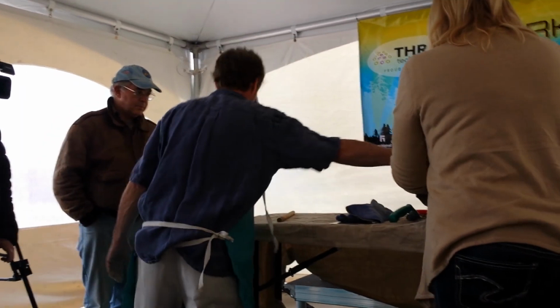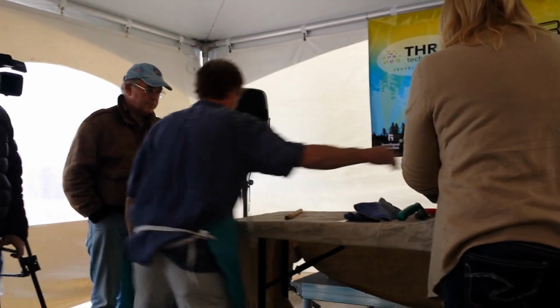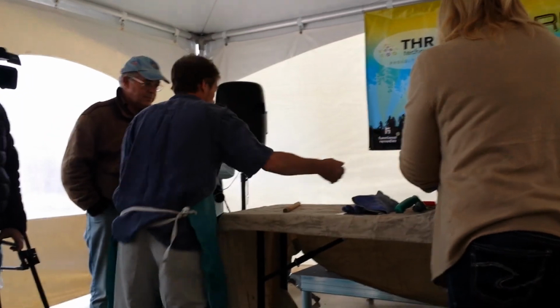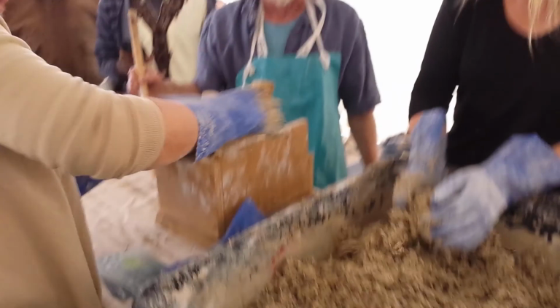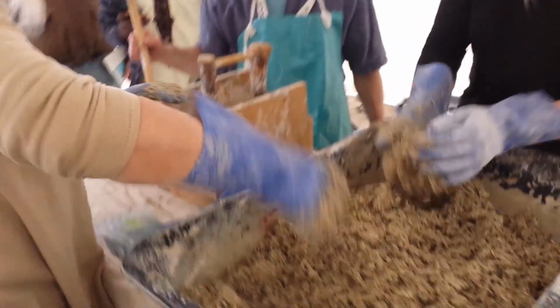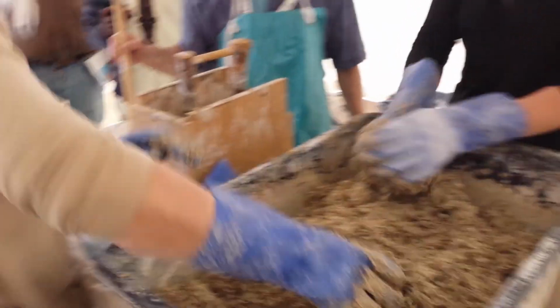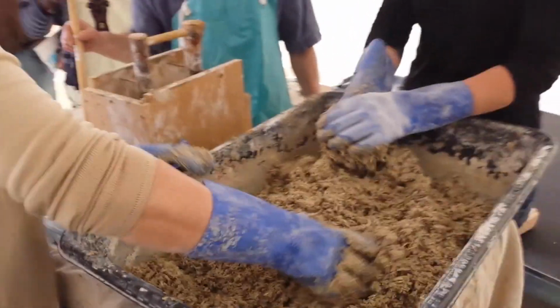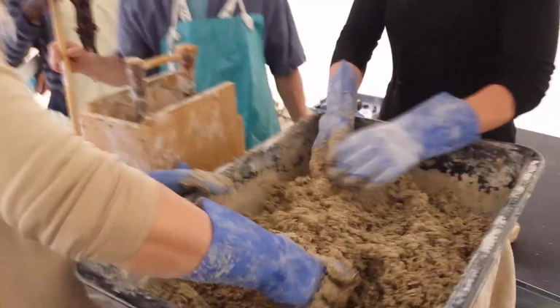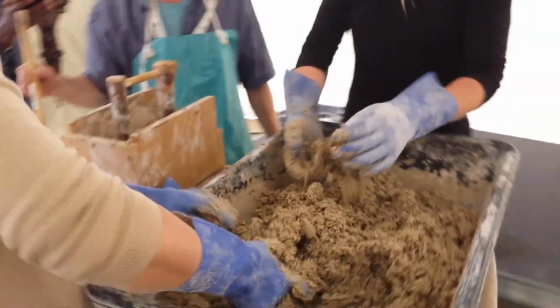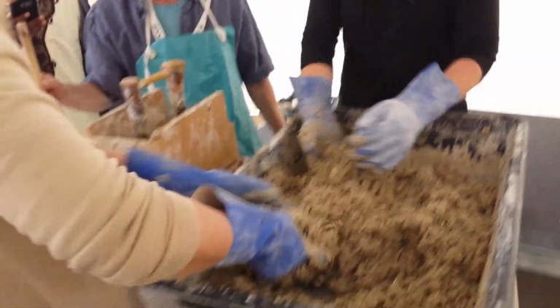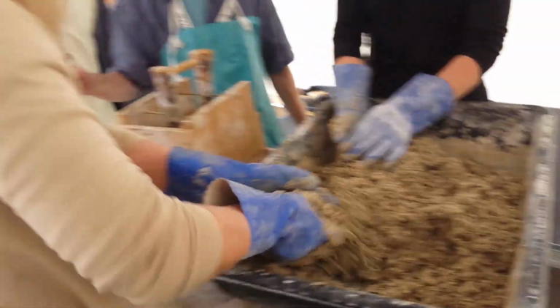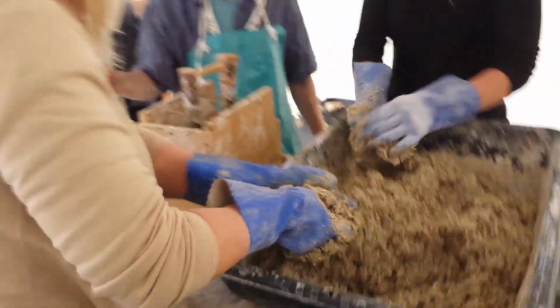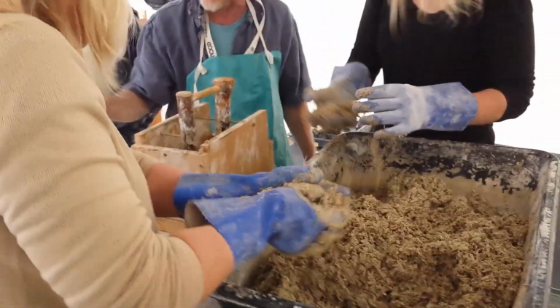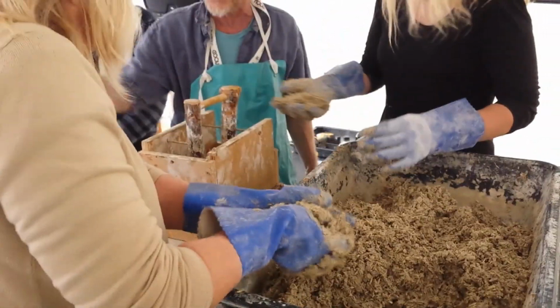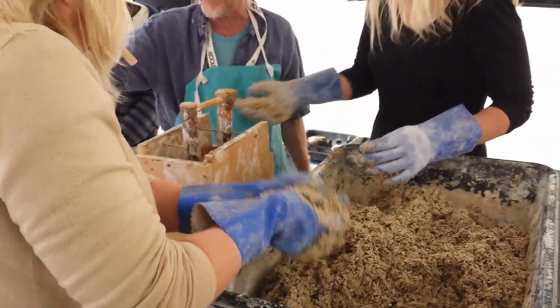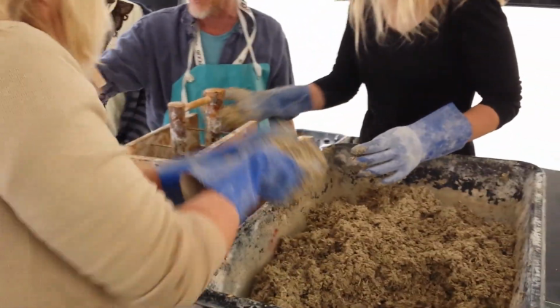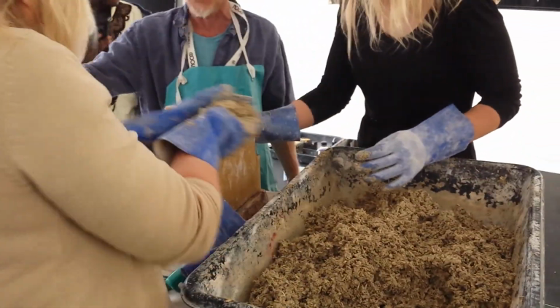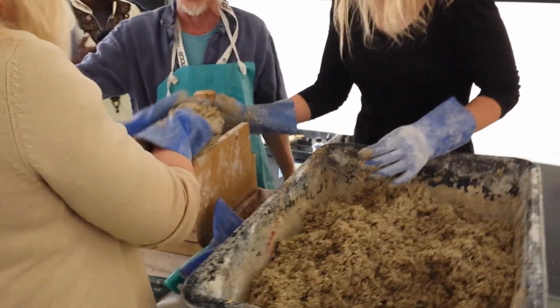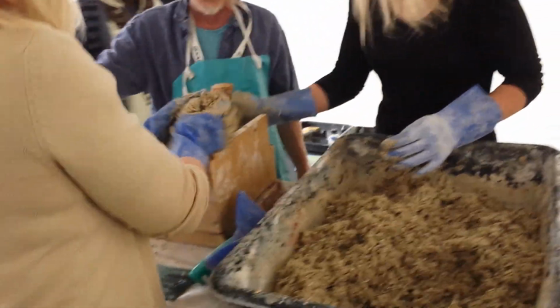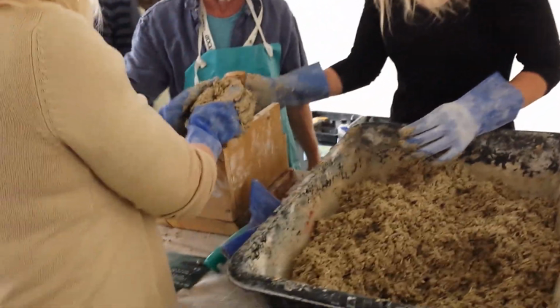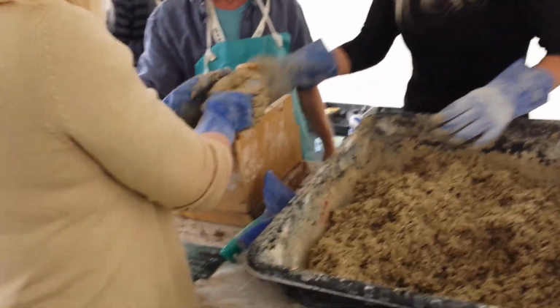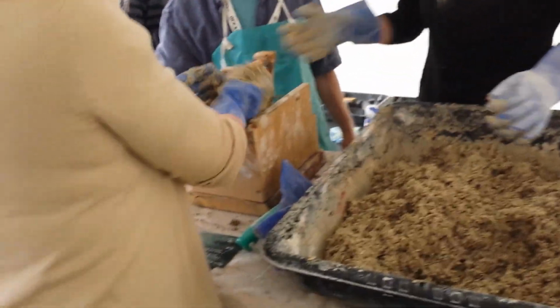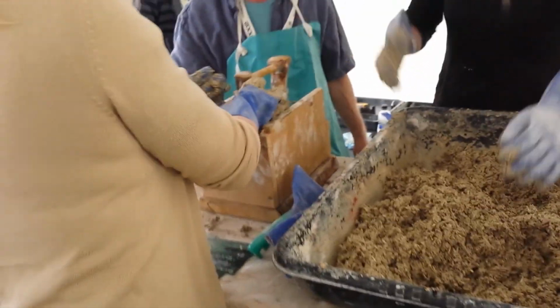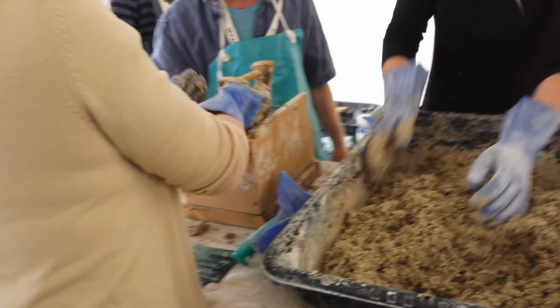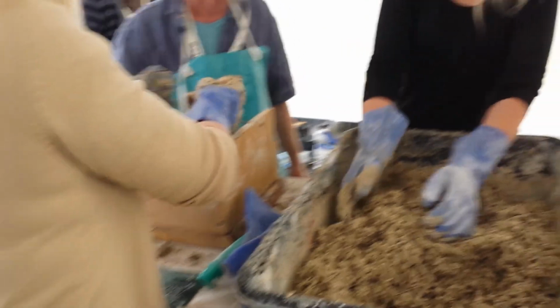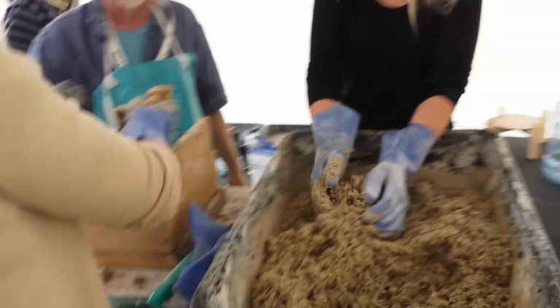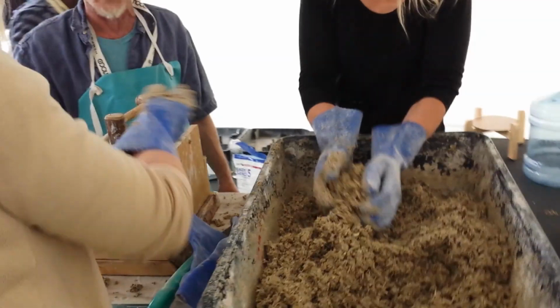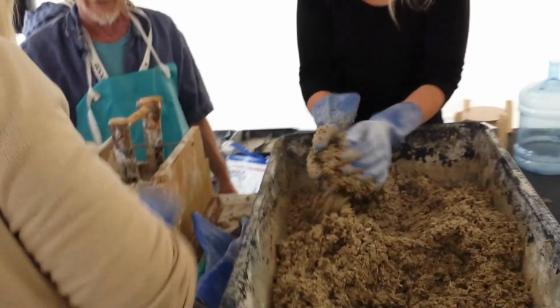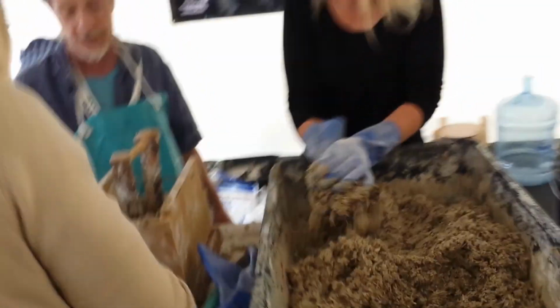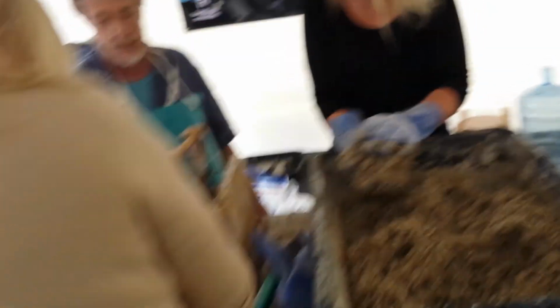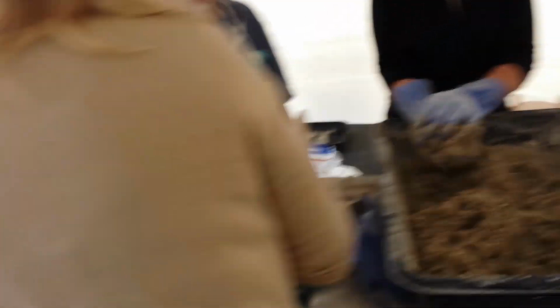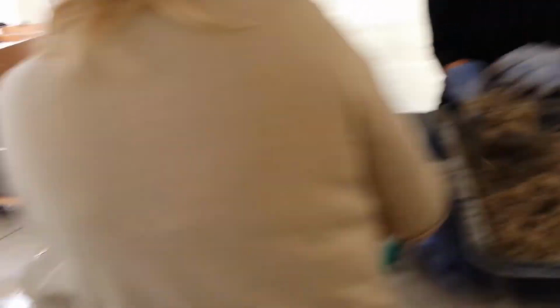We have a little more — not much fancier tools than this on site, but a little bit fancier.